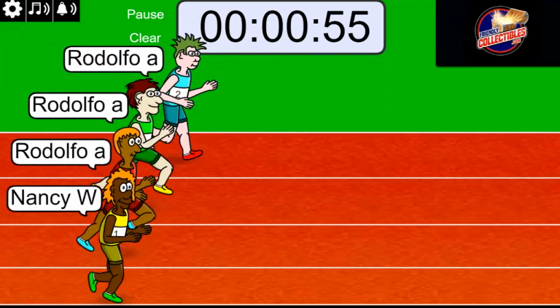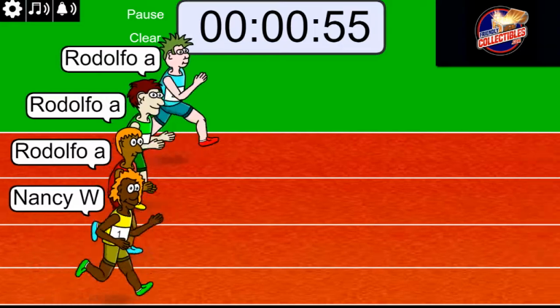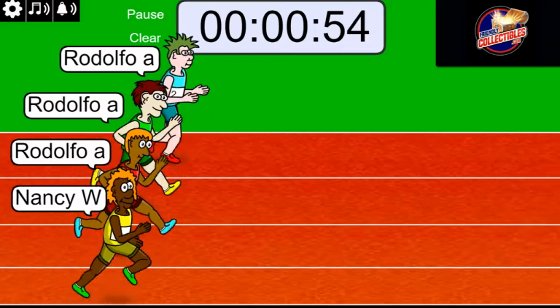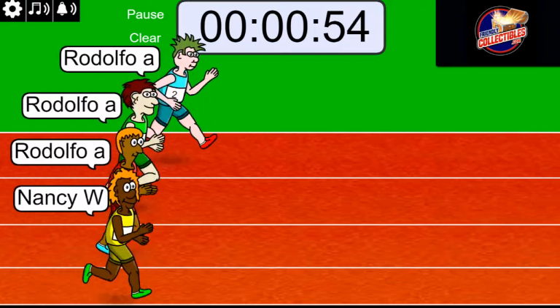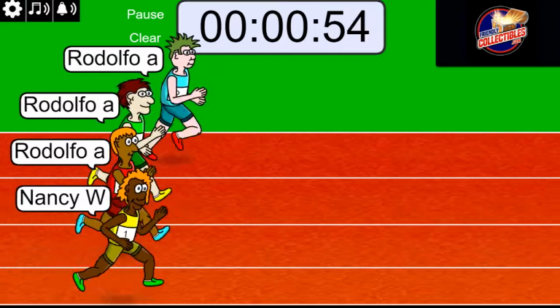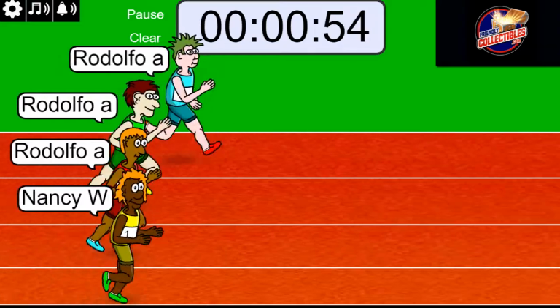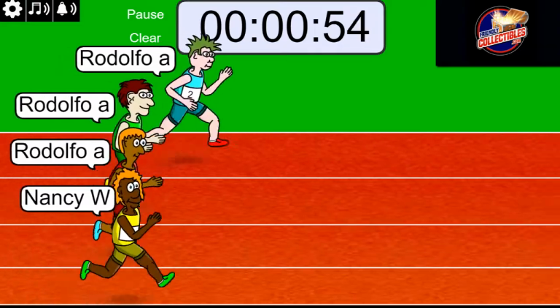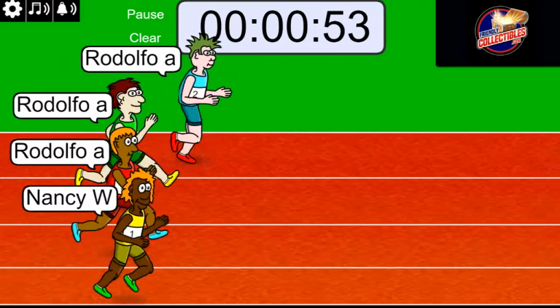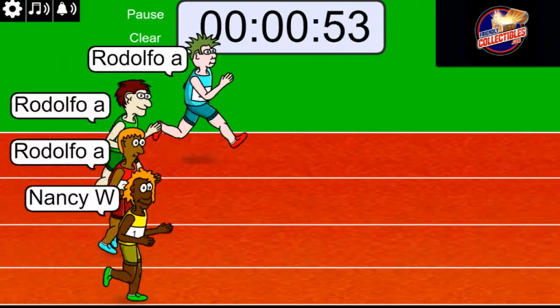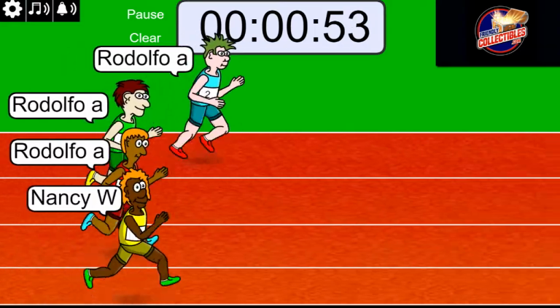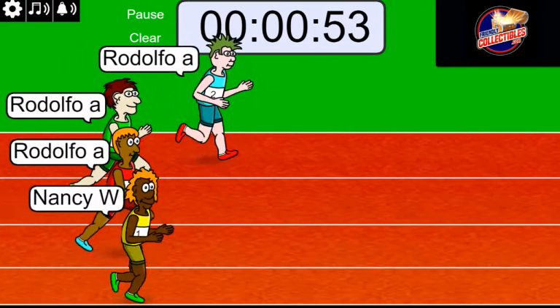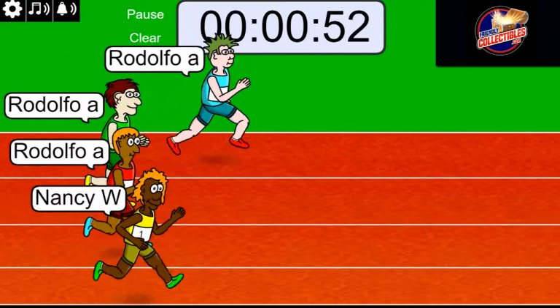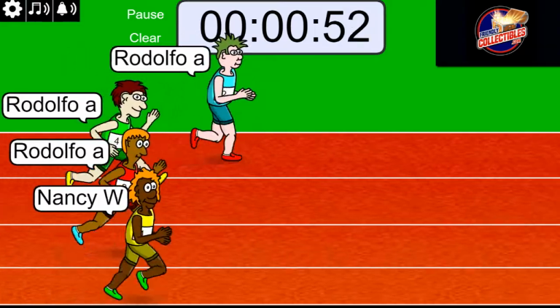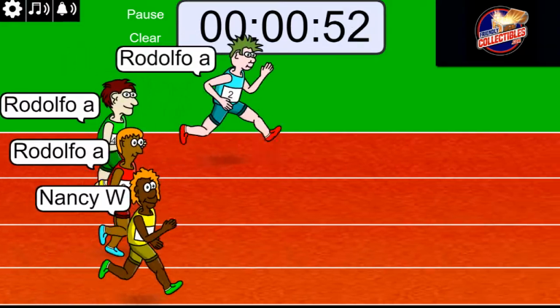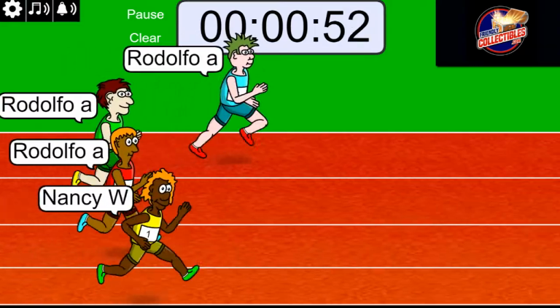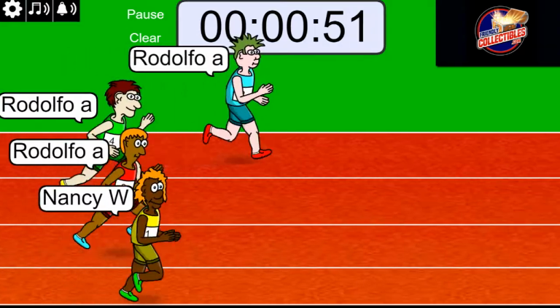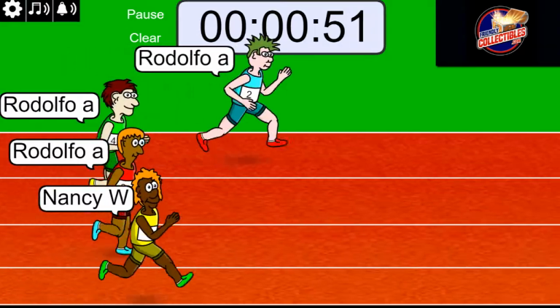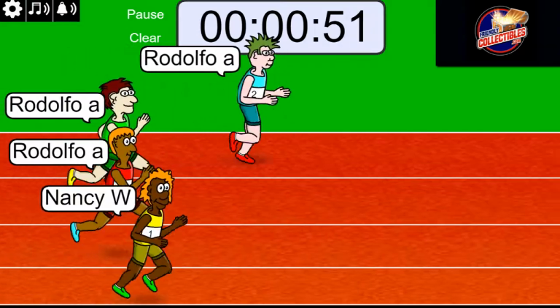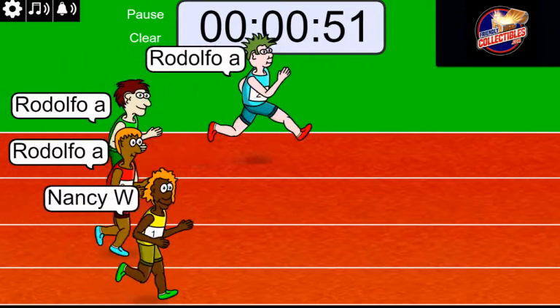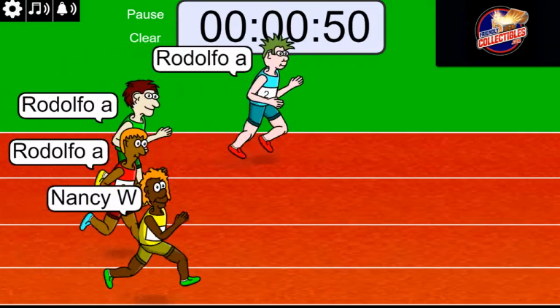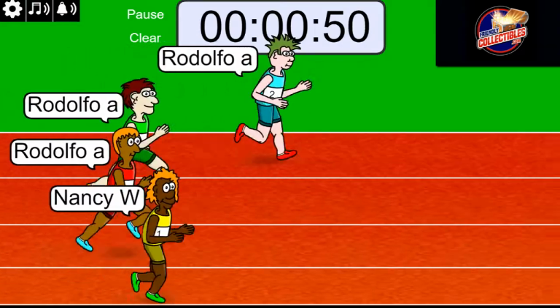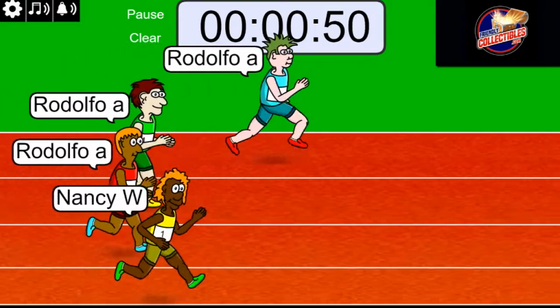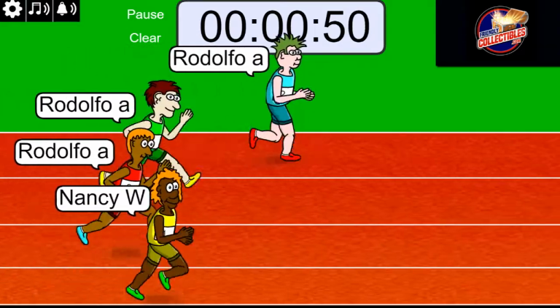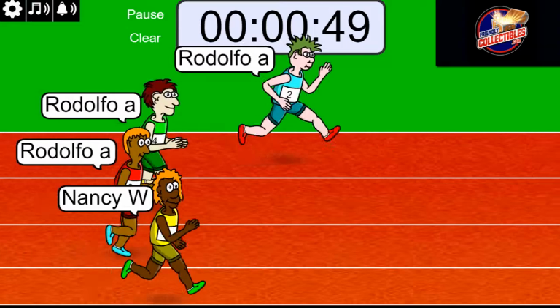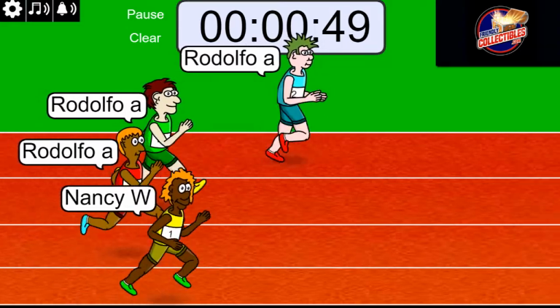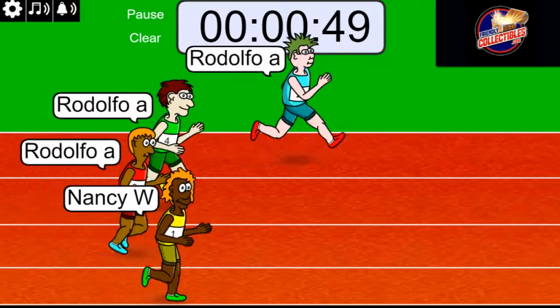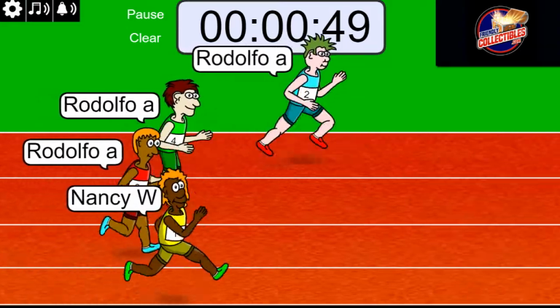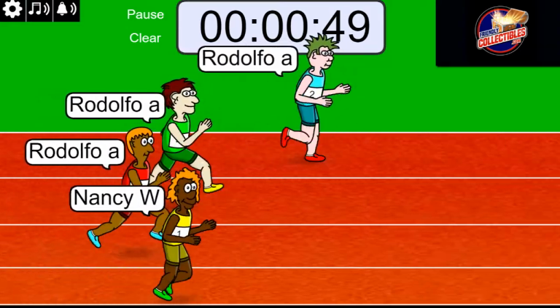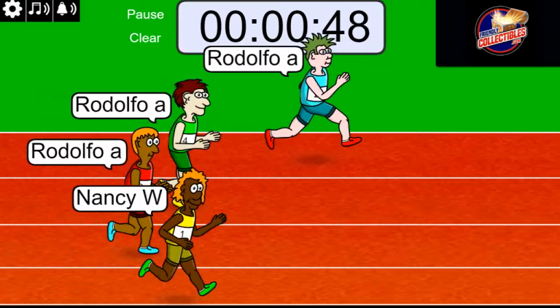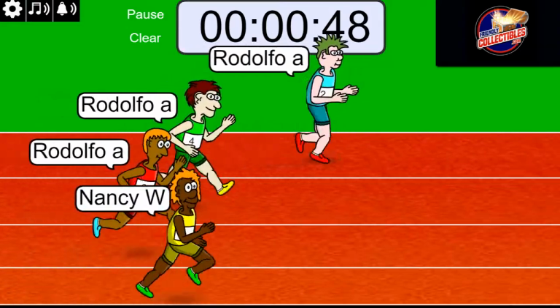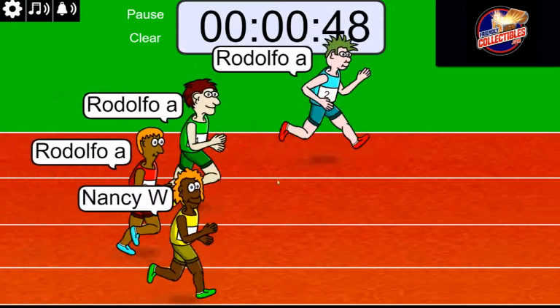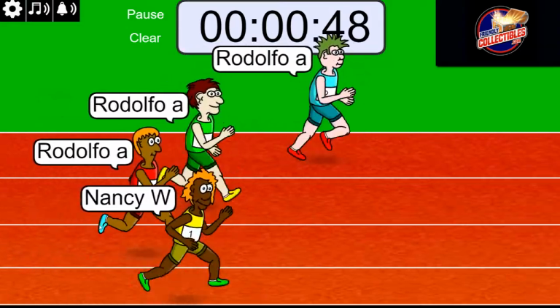We got a Luka spot on the line. Rudy is out front big.